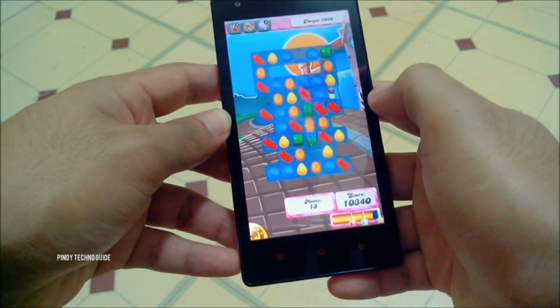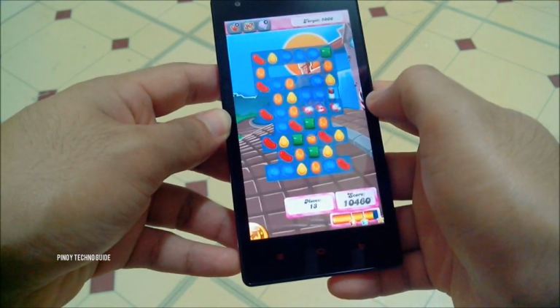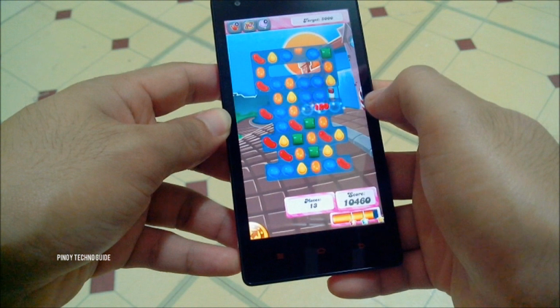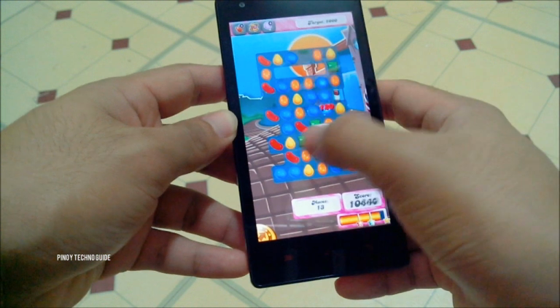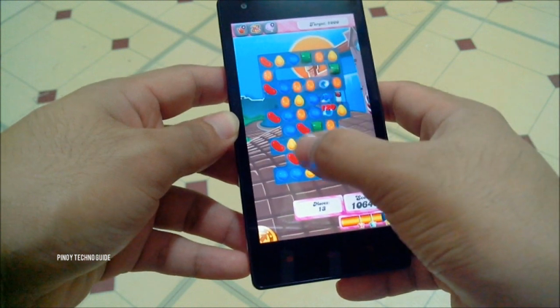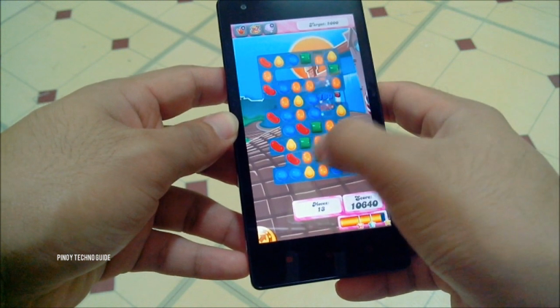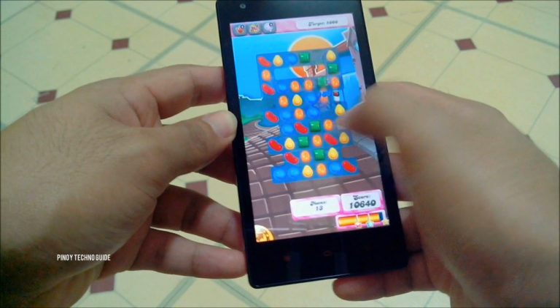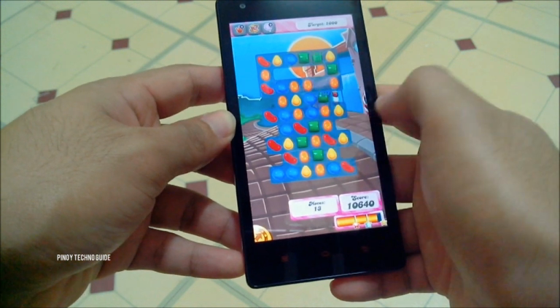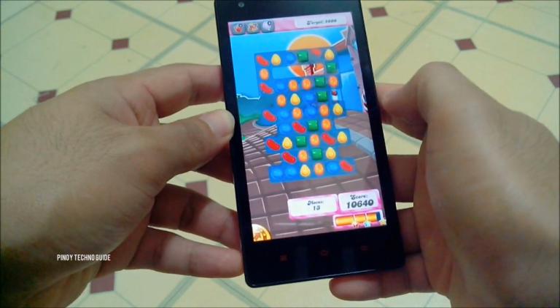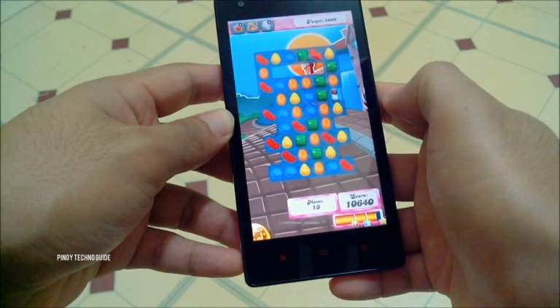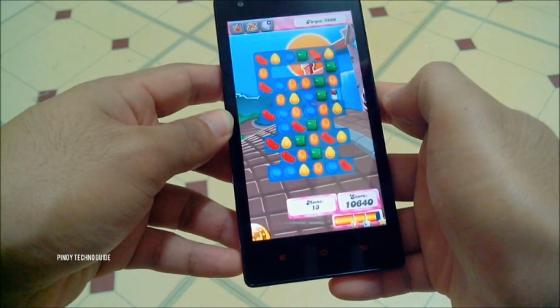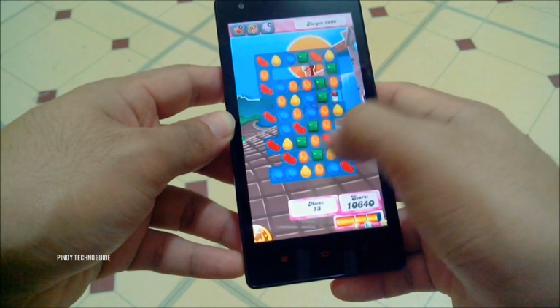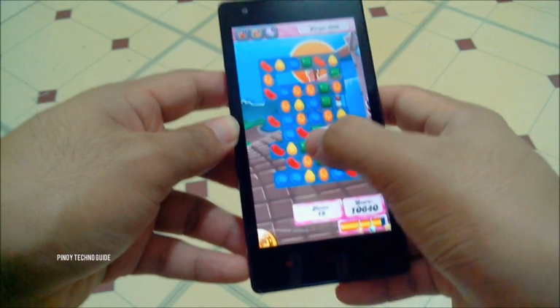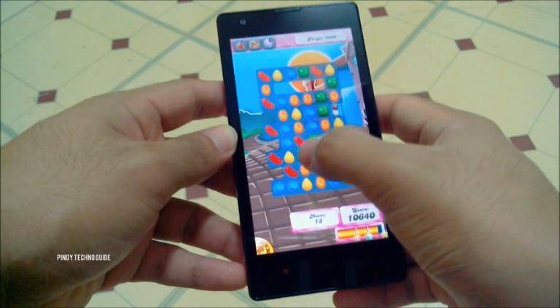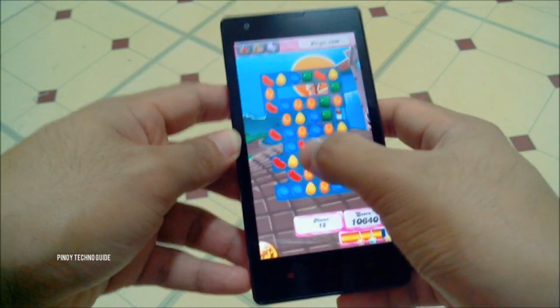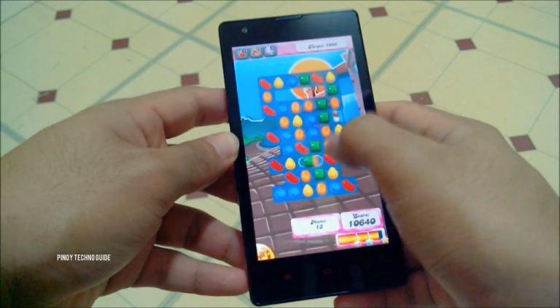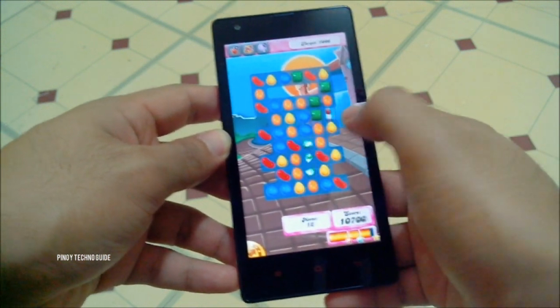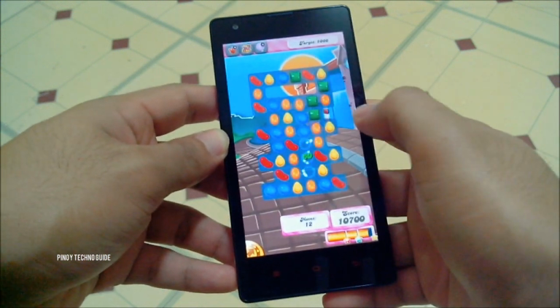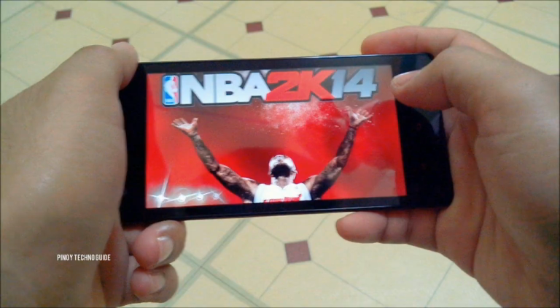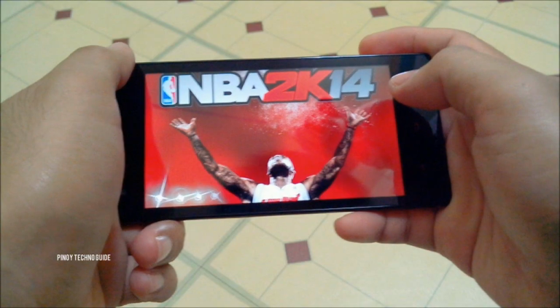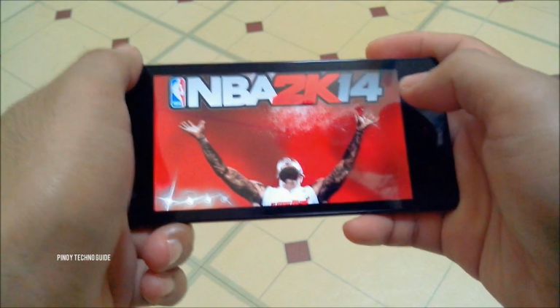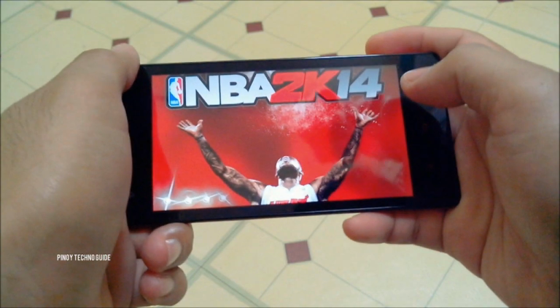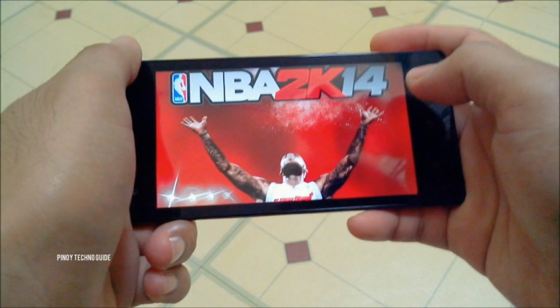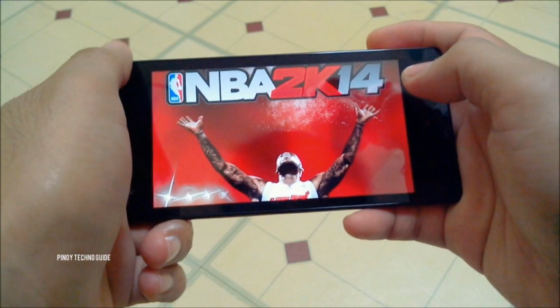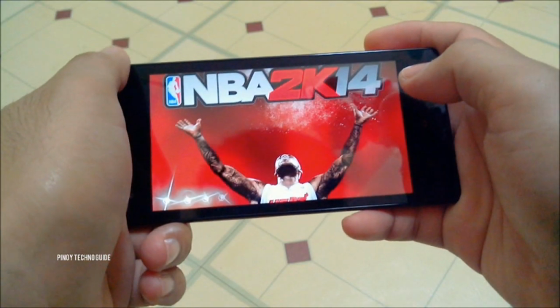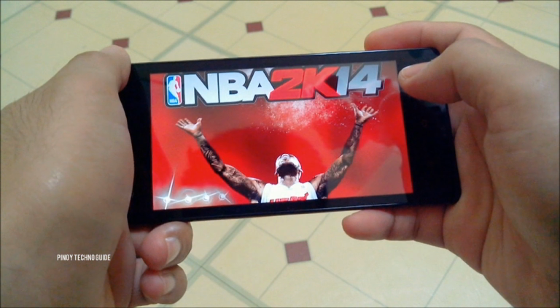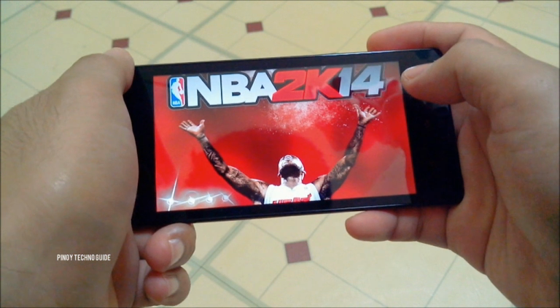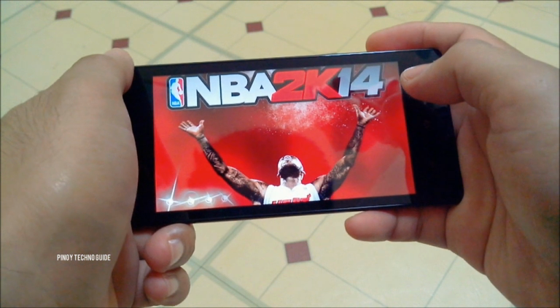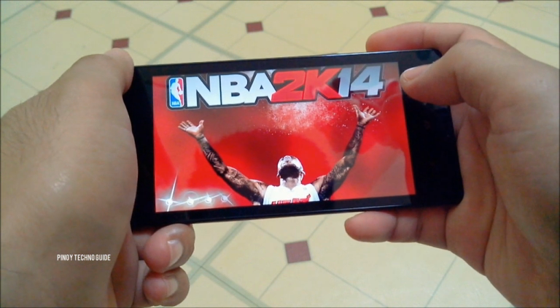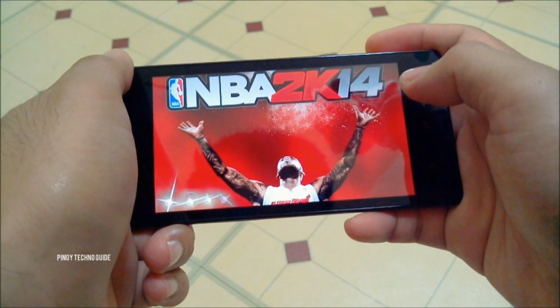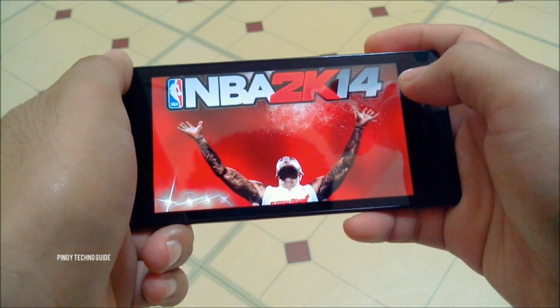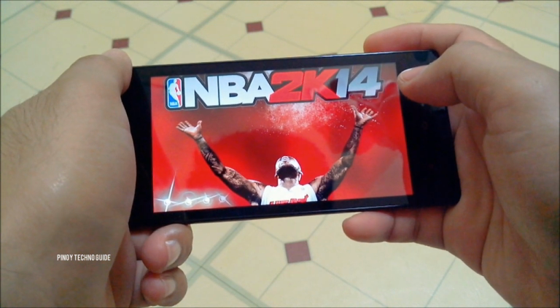Now let's move on to a more graphics intensive game. Let's try NBA 2K14.